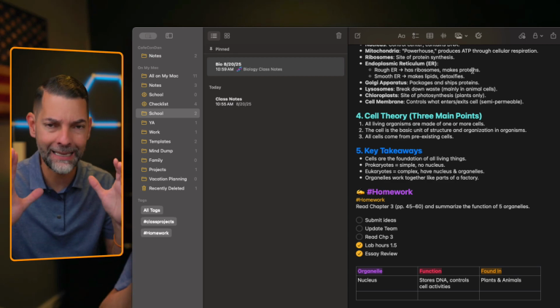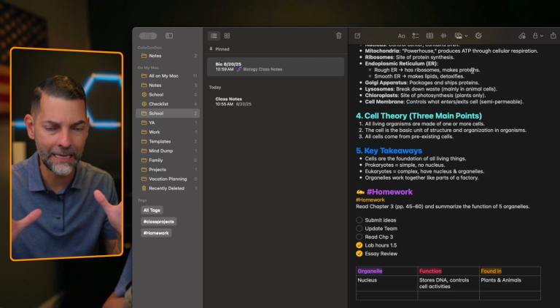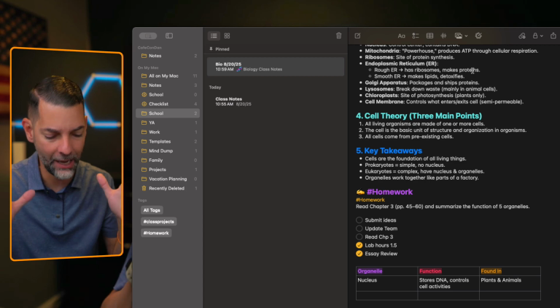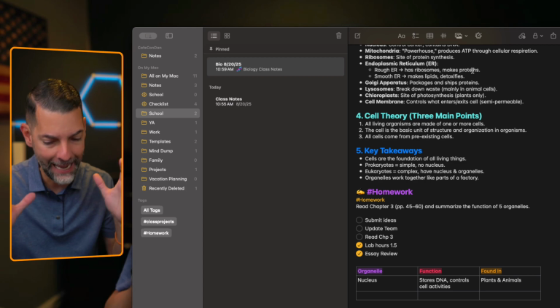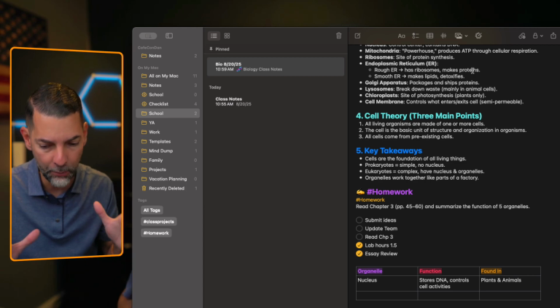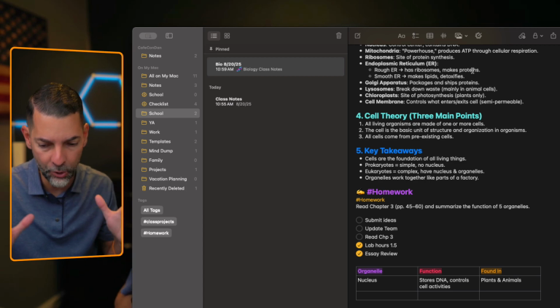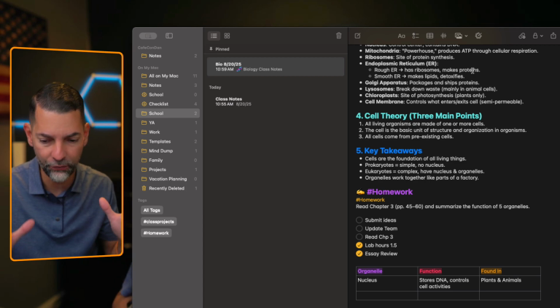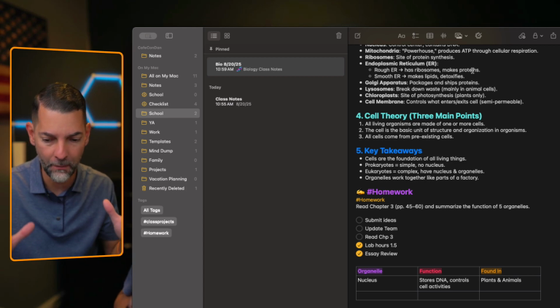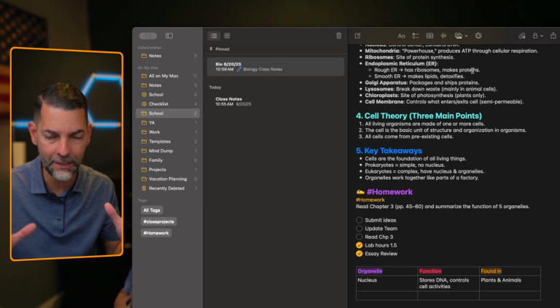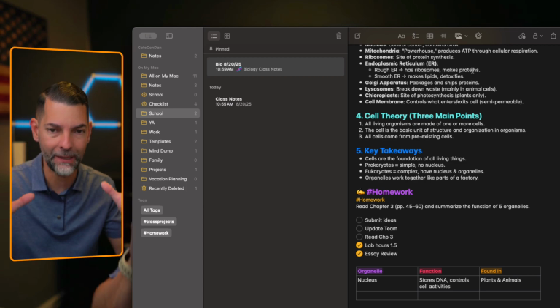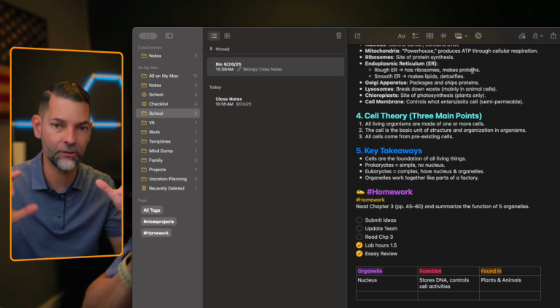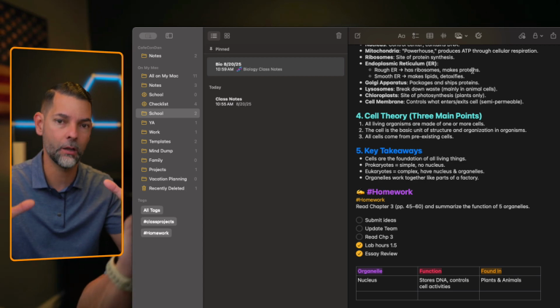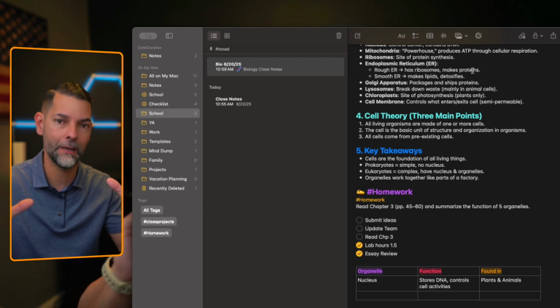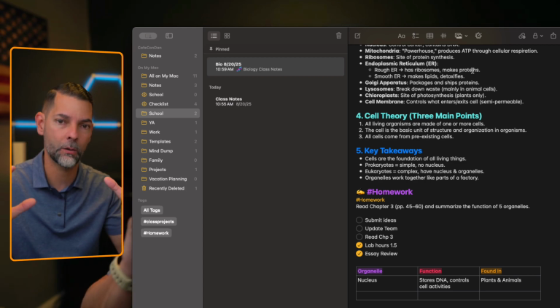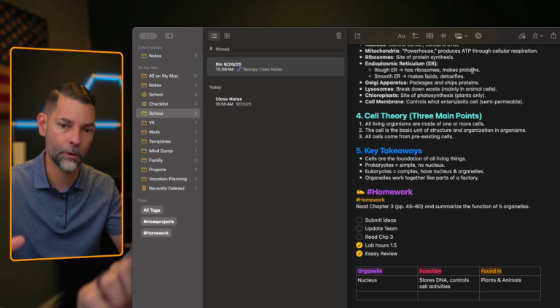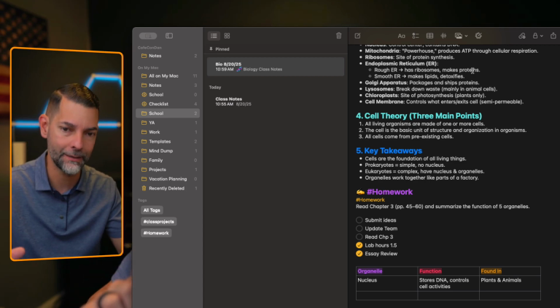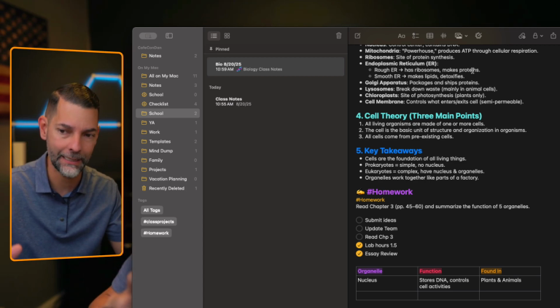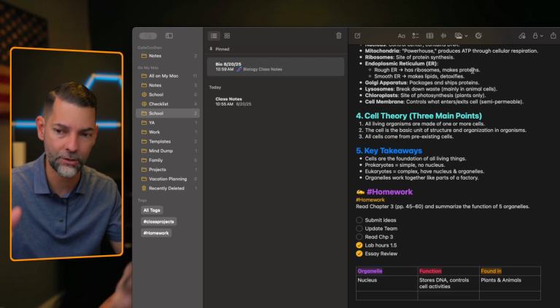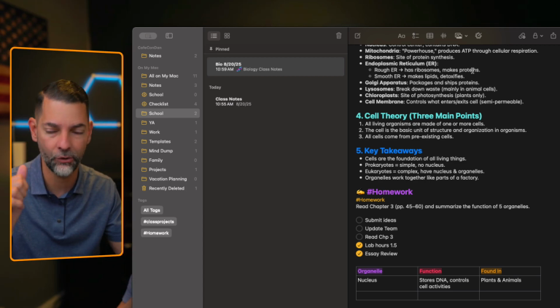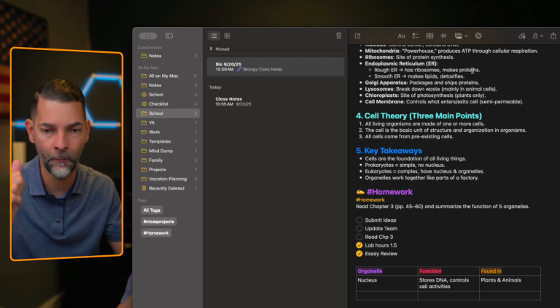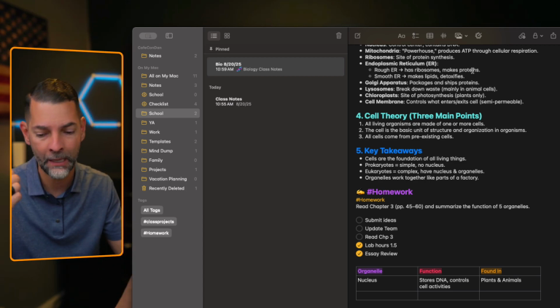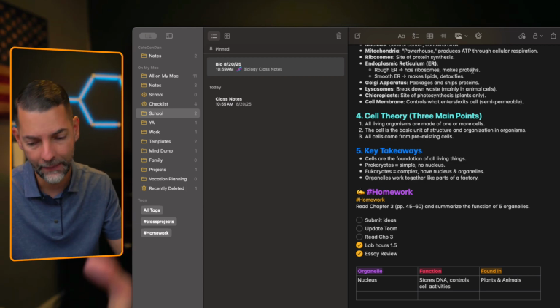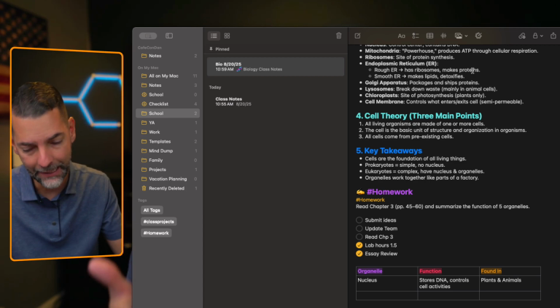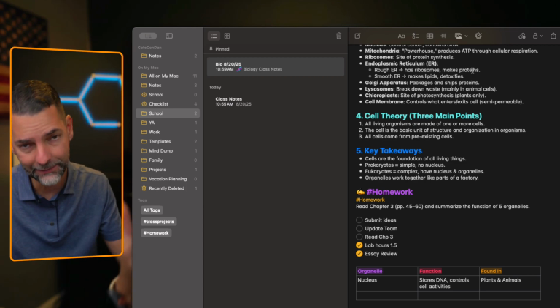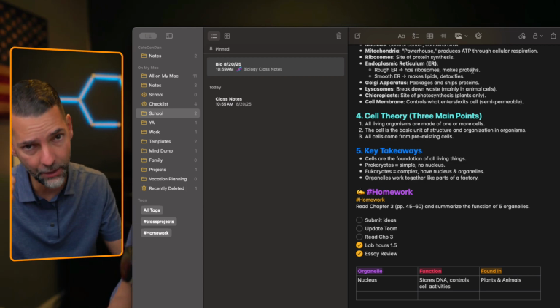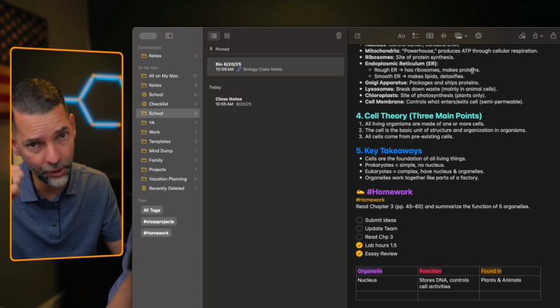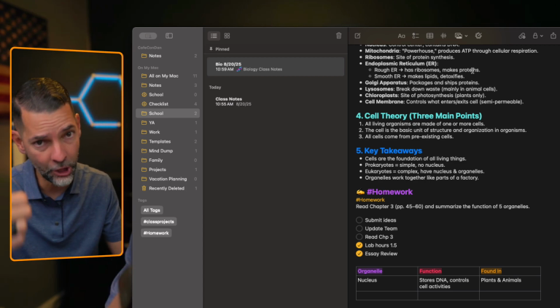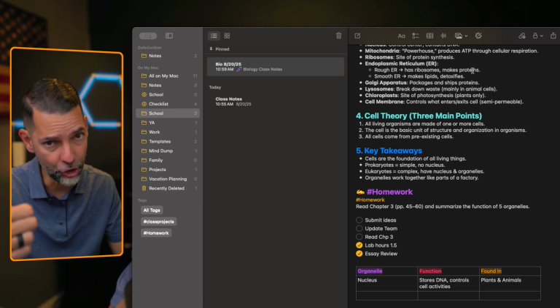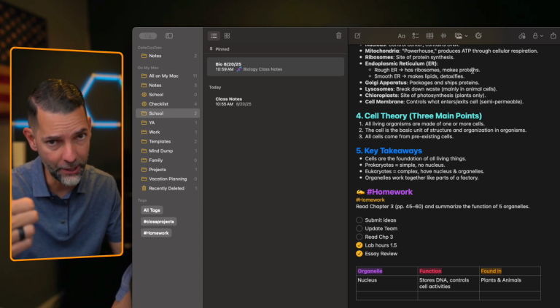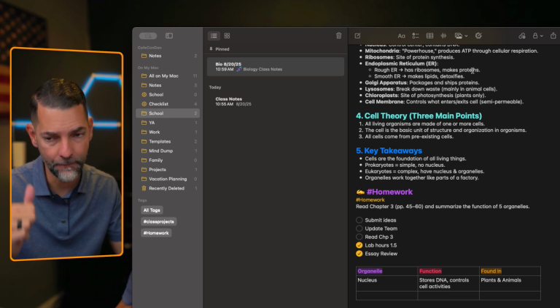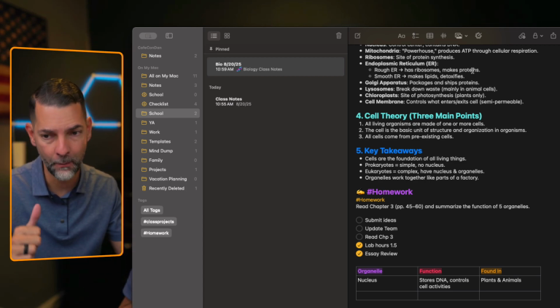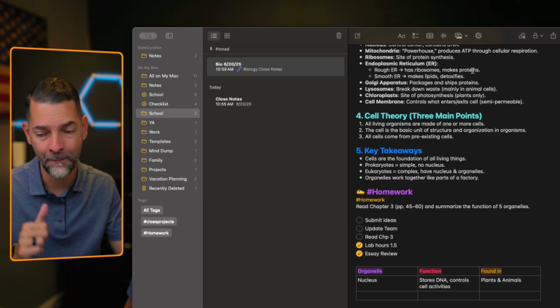We're not even scratching the surface with Apple Intelligence, where it can summarize your text, simplify it, or translate it. For me, Apple Notes is all about organization — that's another check.